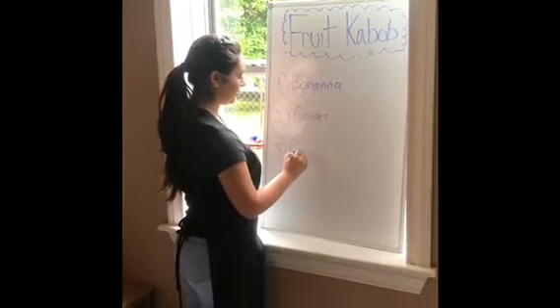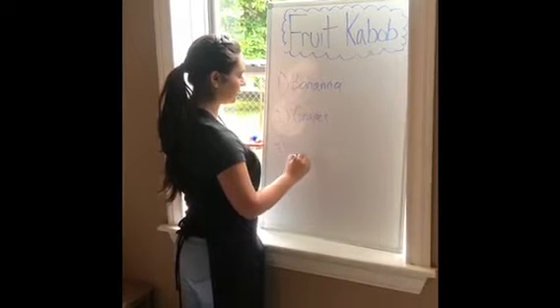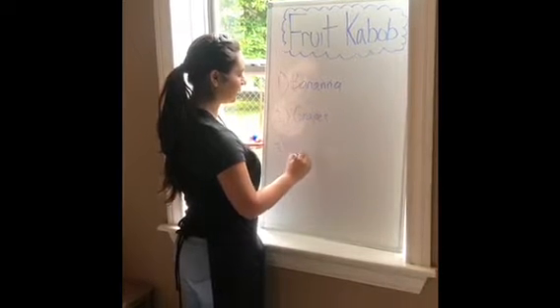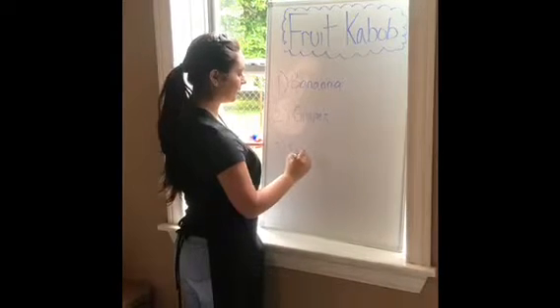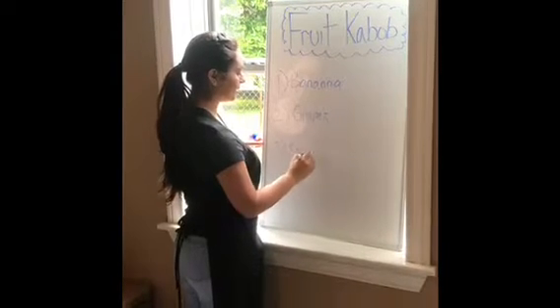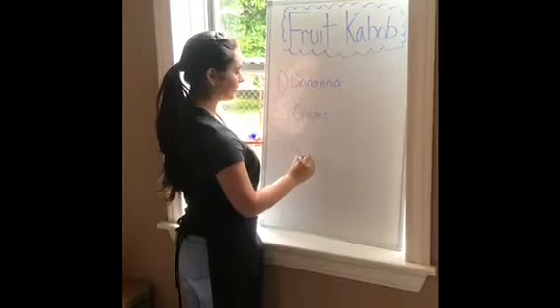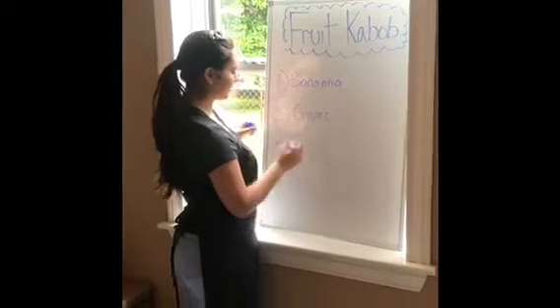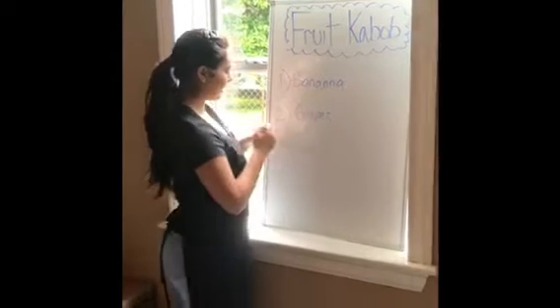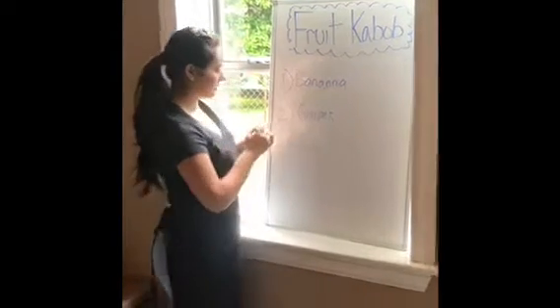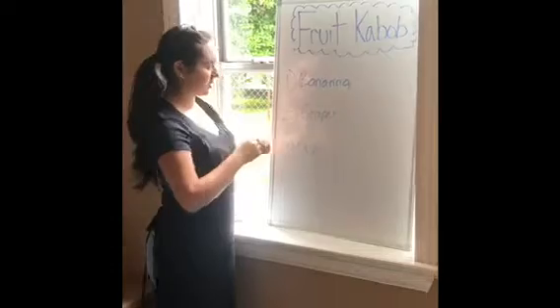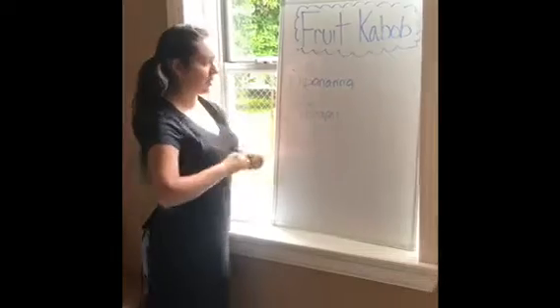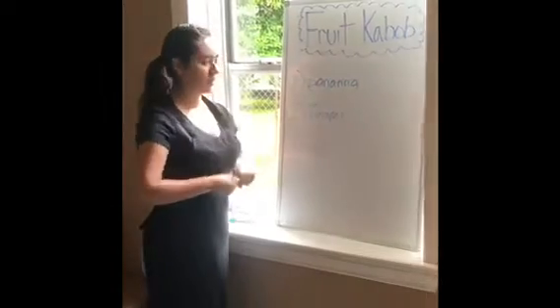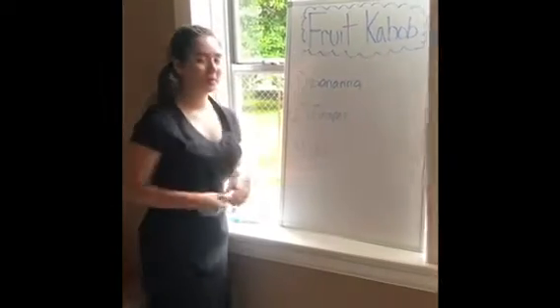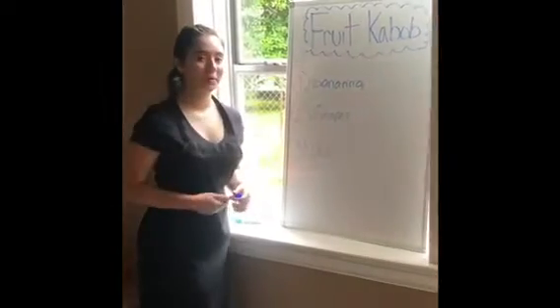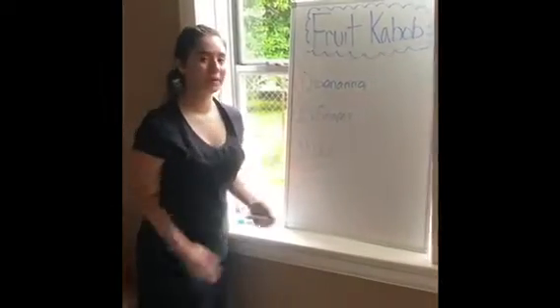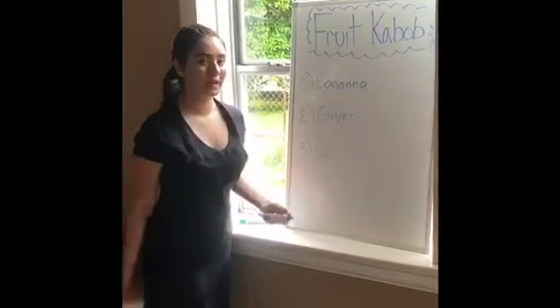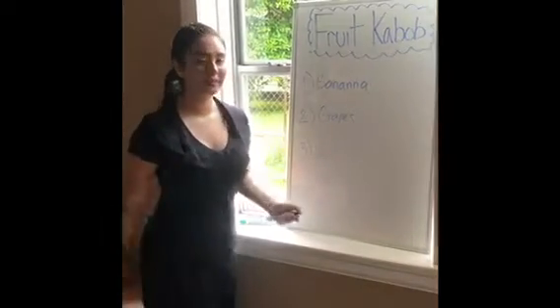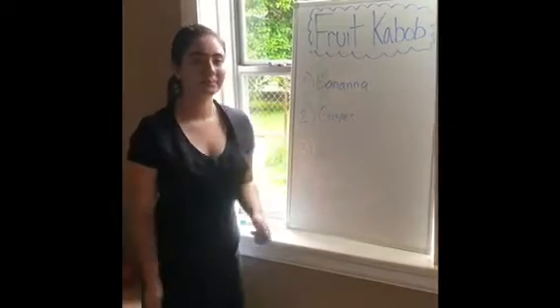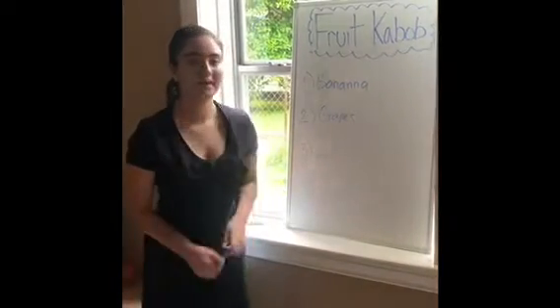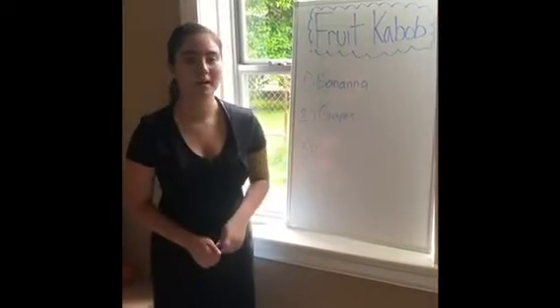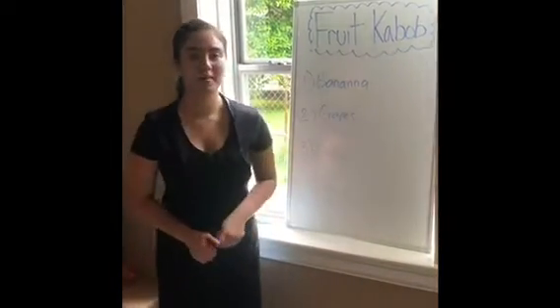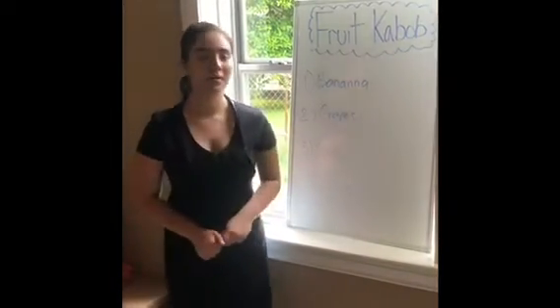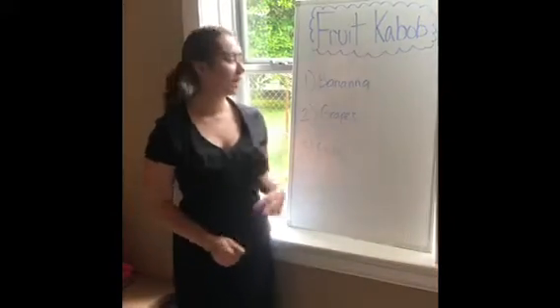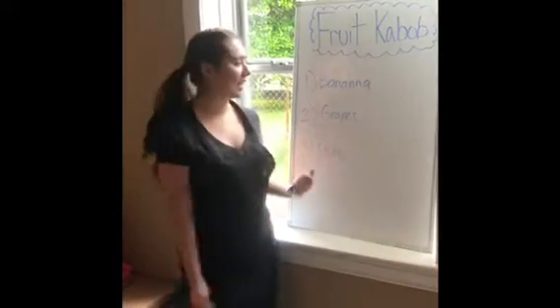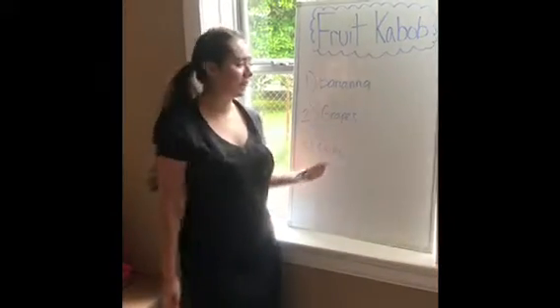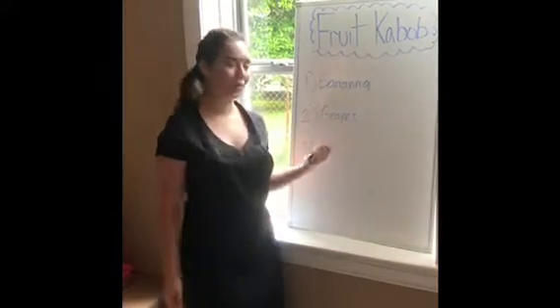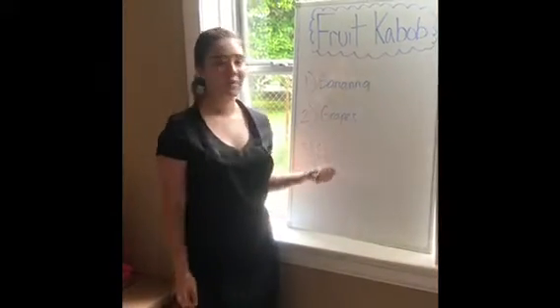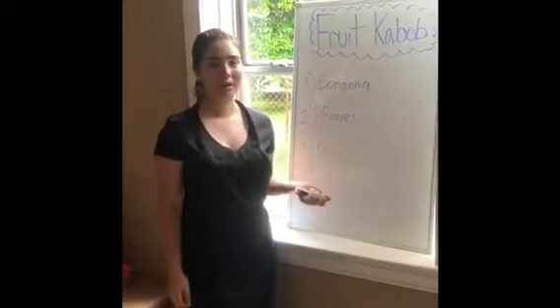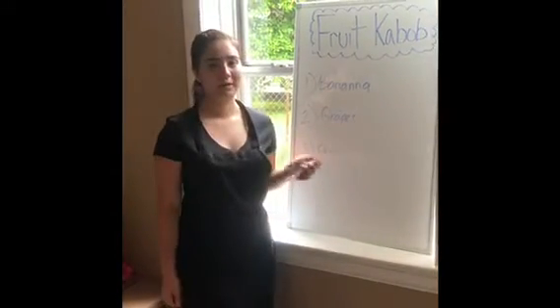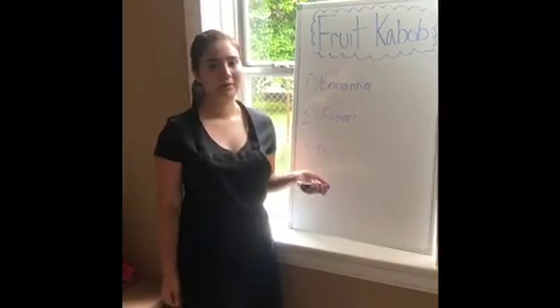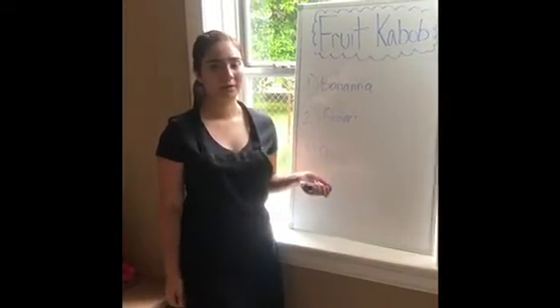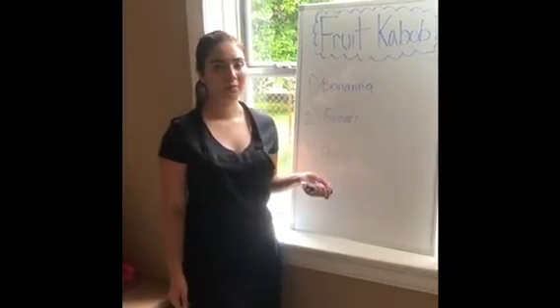These are going to be in your Ziploc bag, which y'all are going to be able to use today. You can add any fruit you want if y'all have some at home.